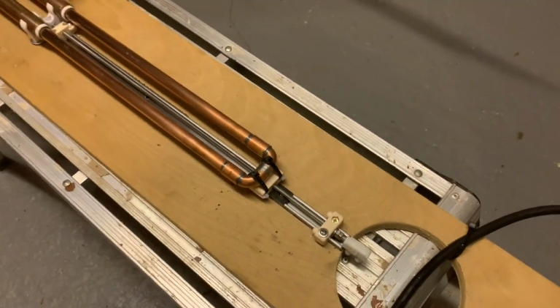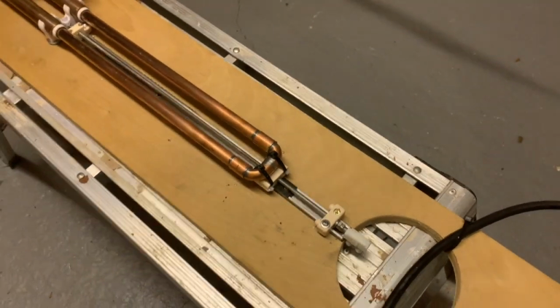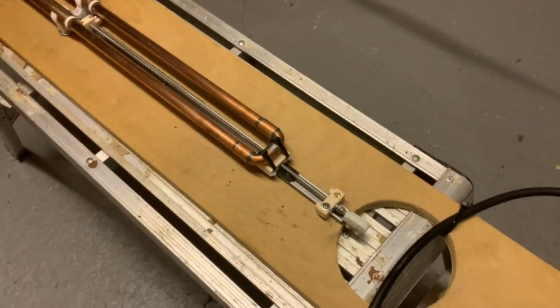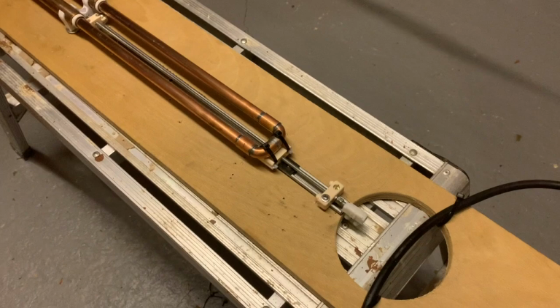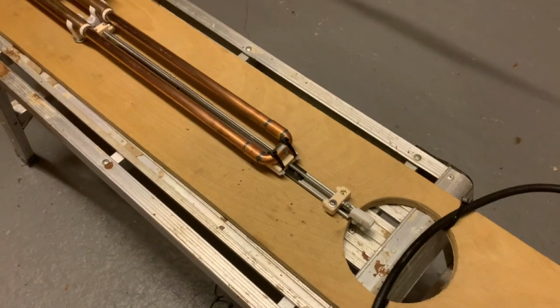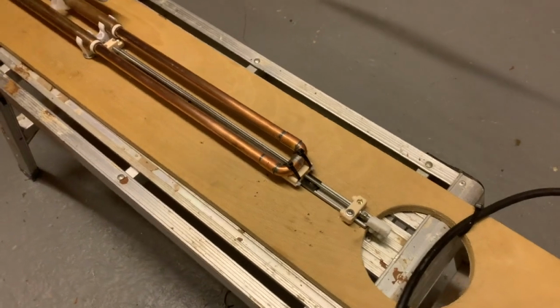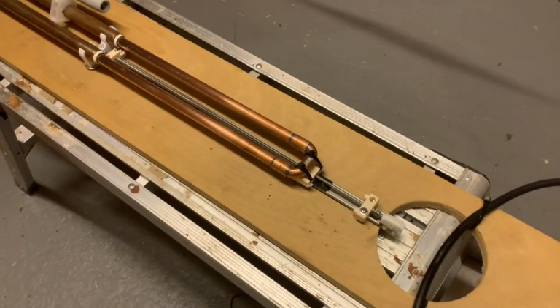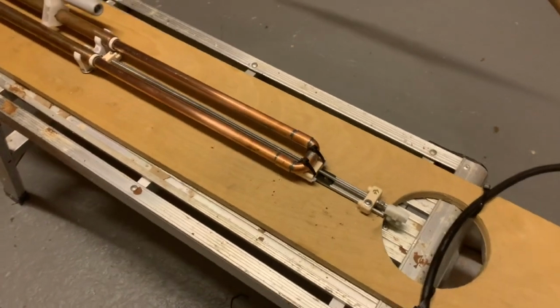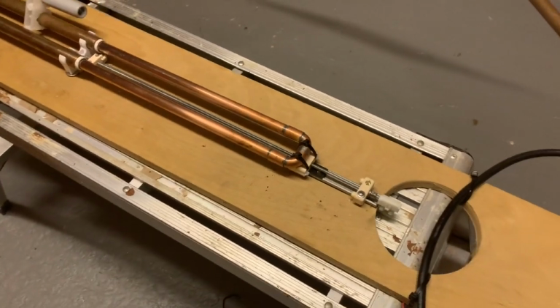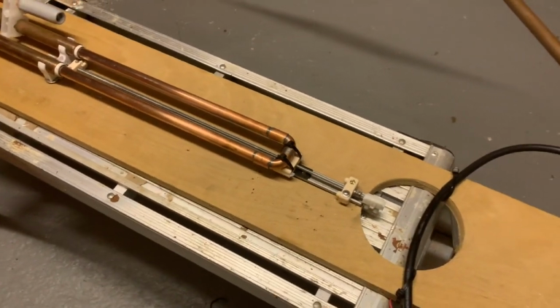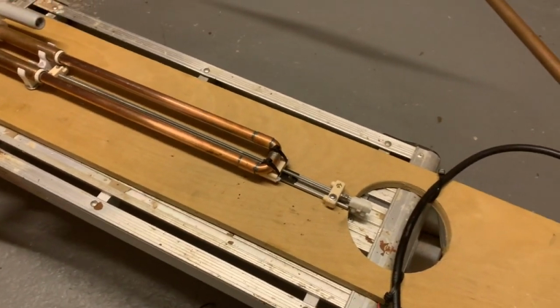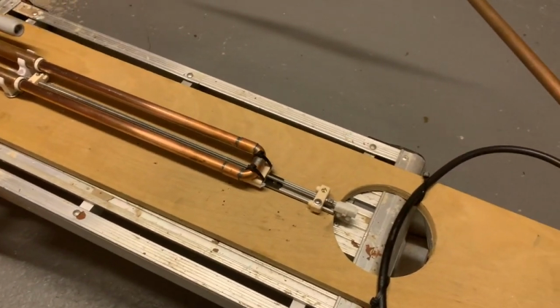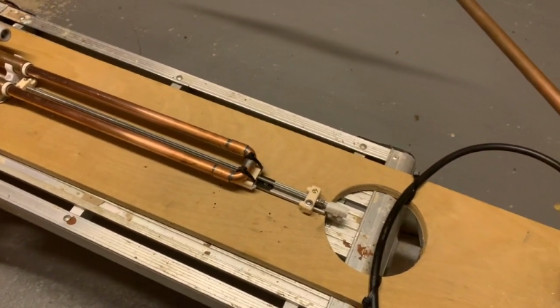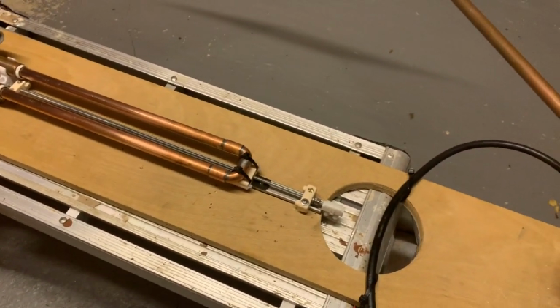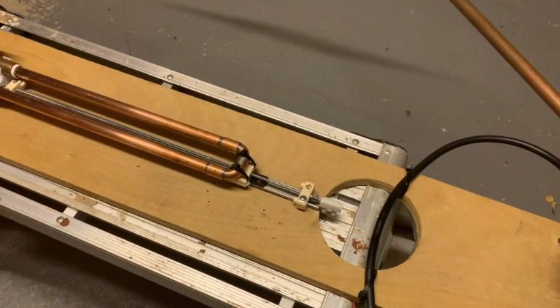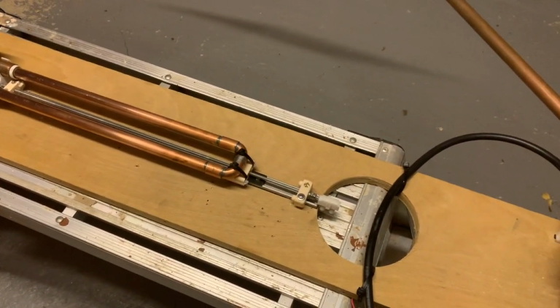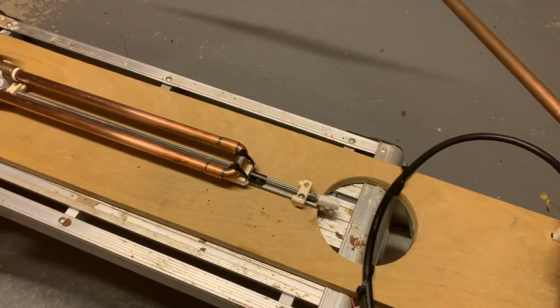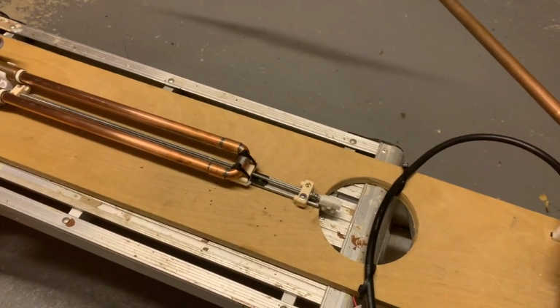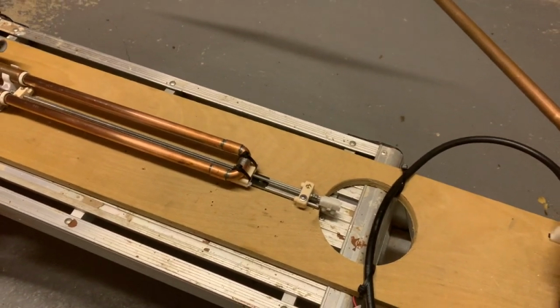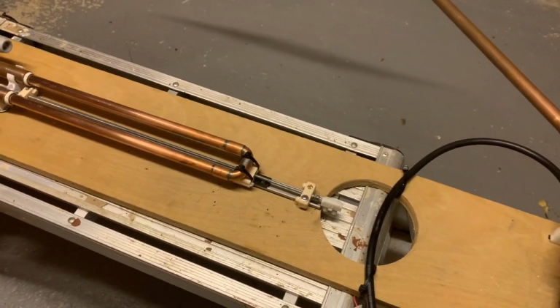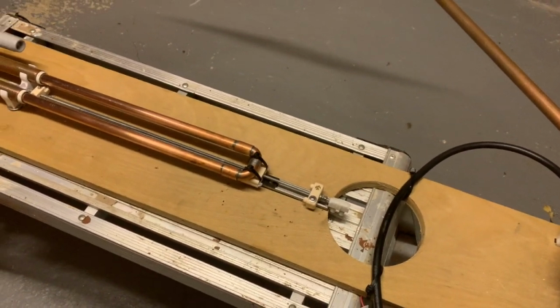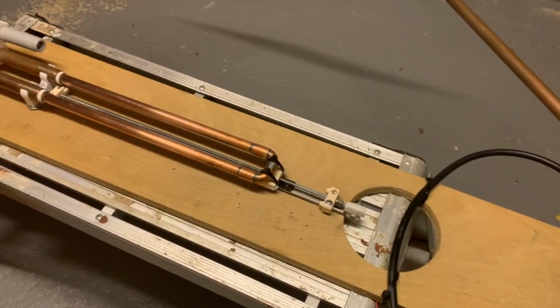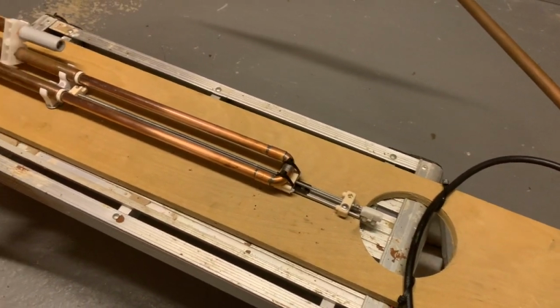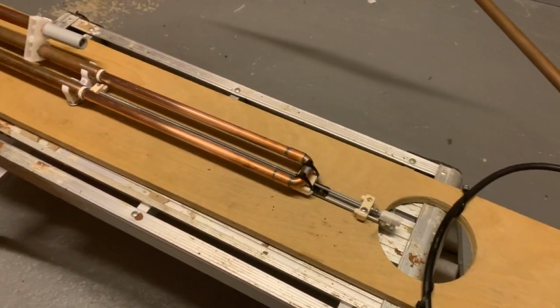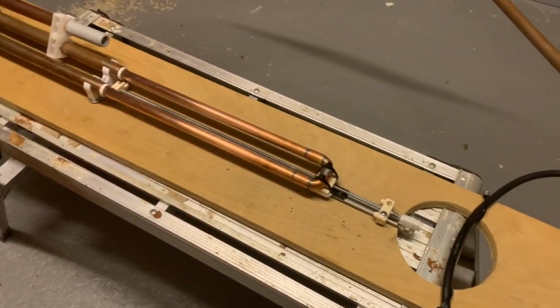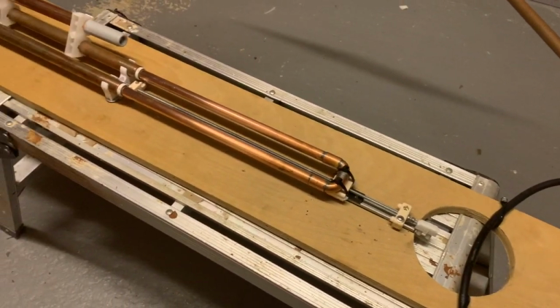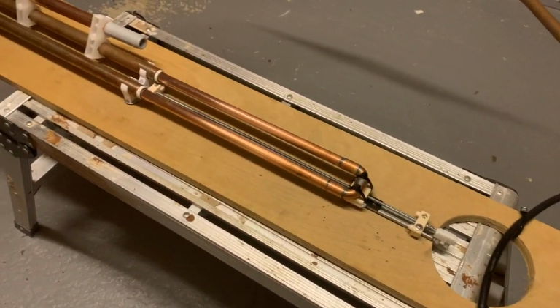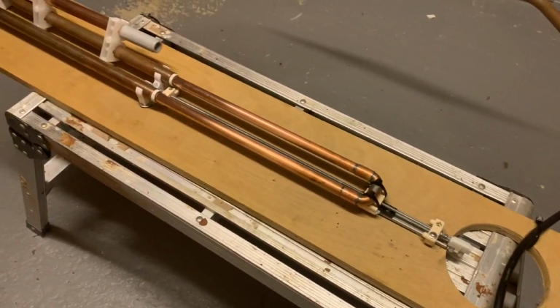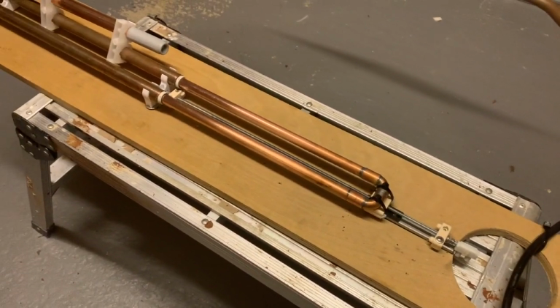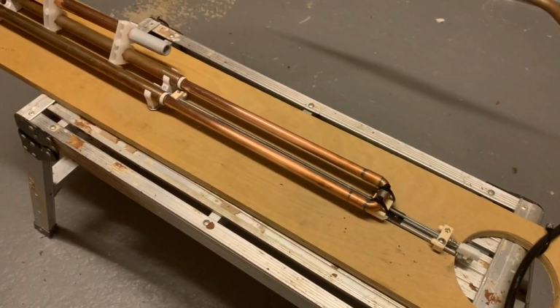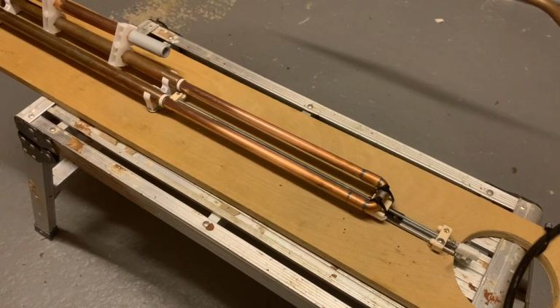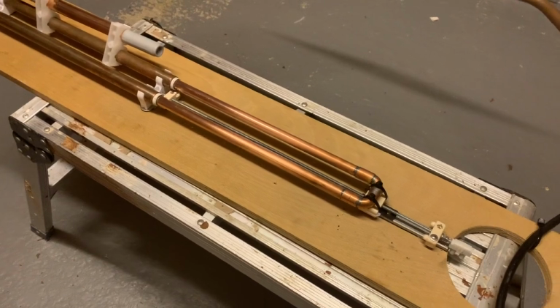Let's get the motor re-drilled and re-positioned.